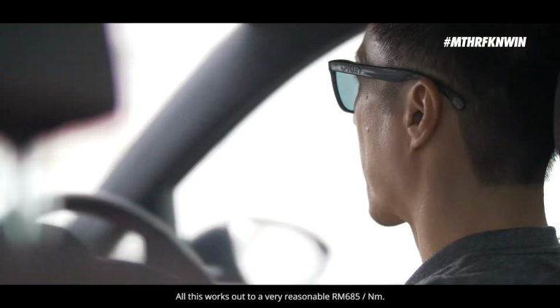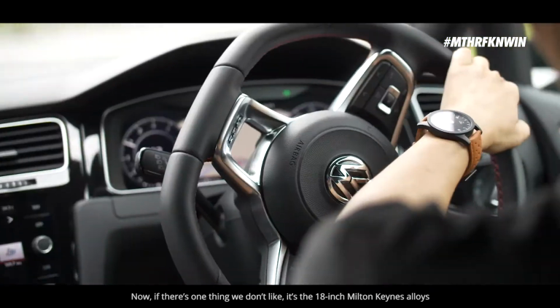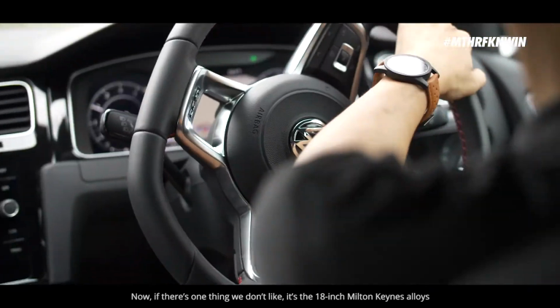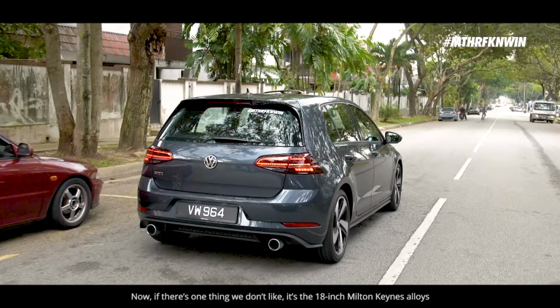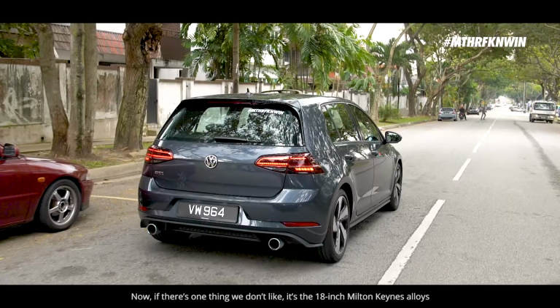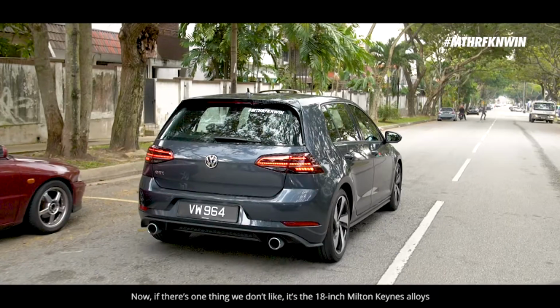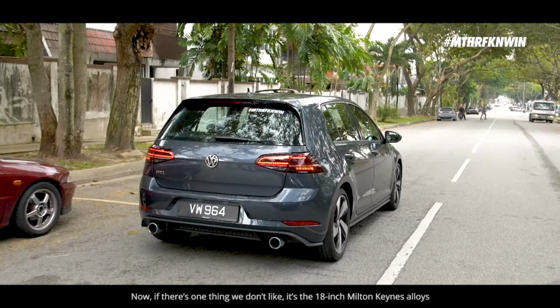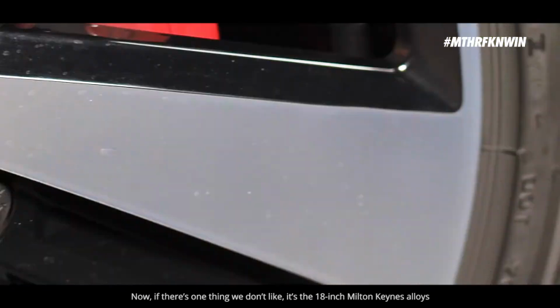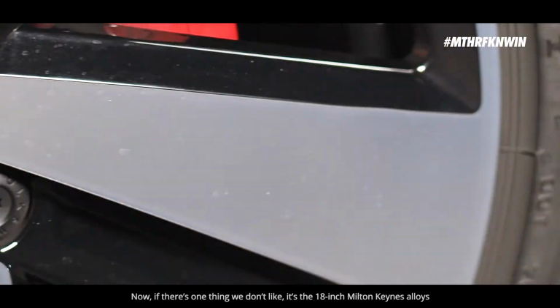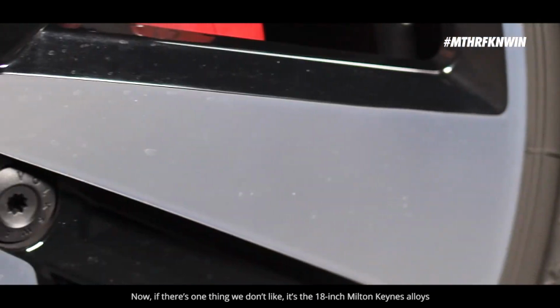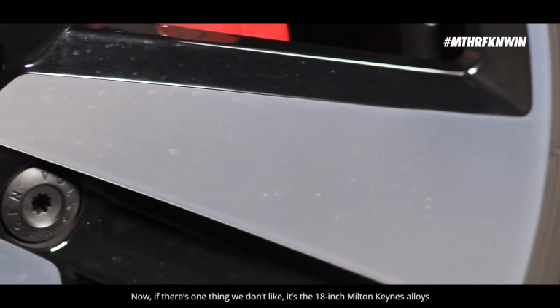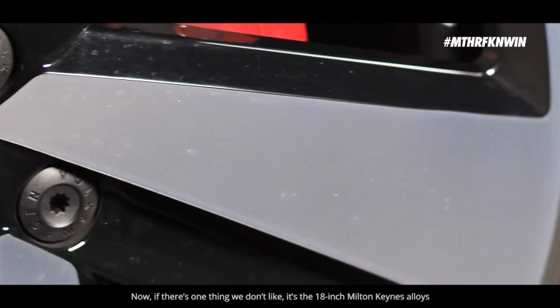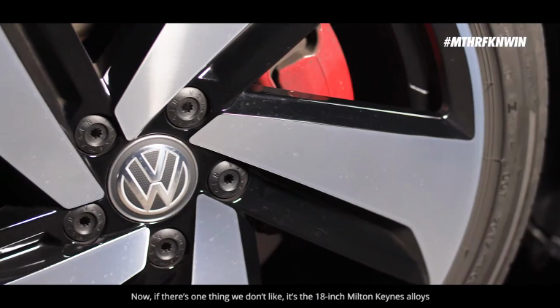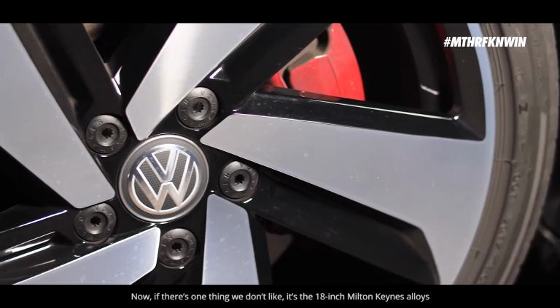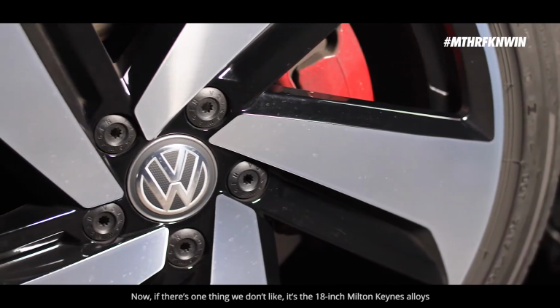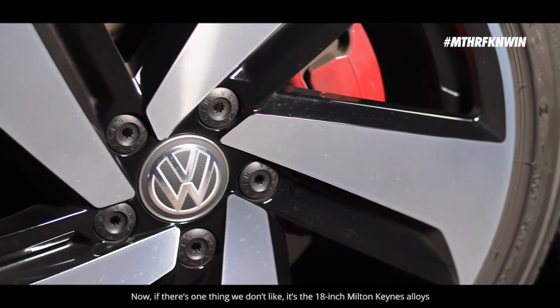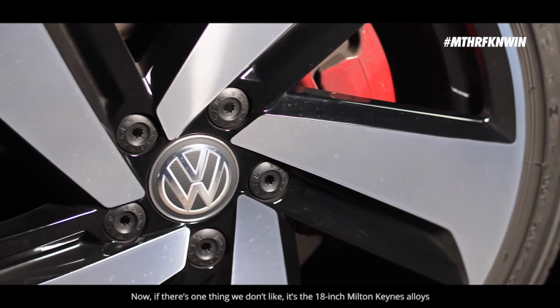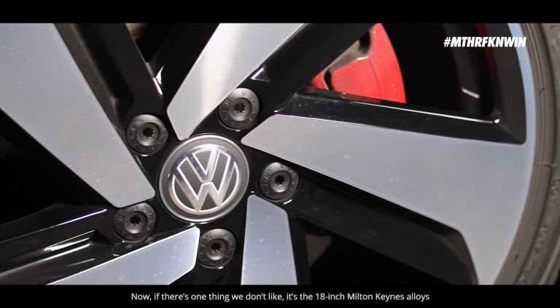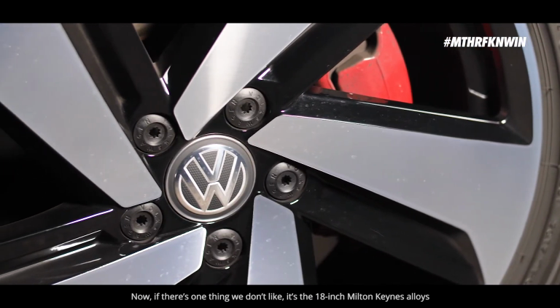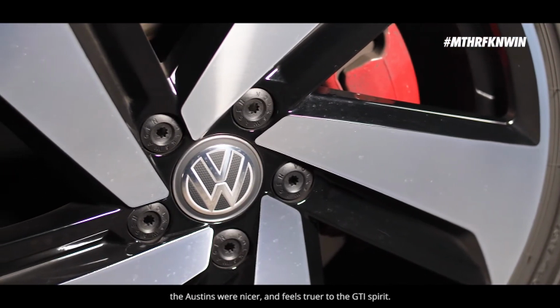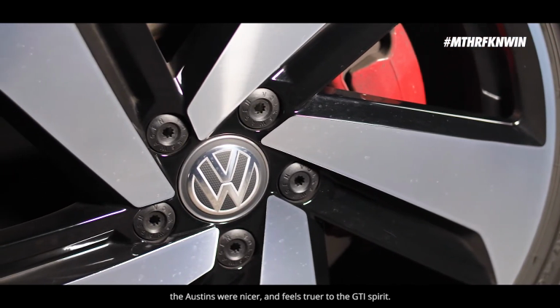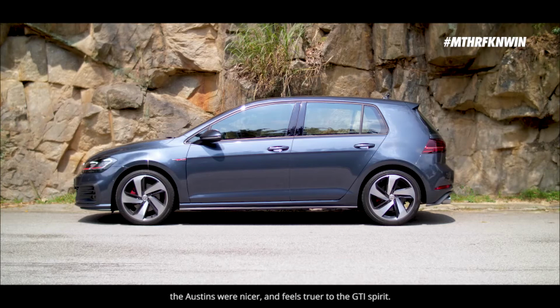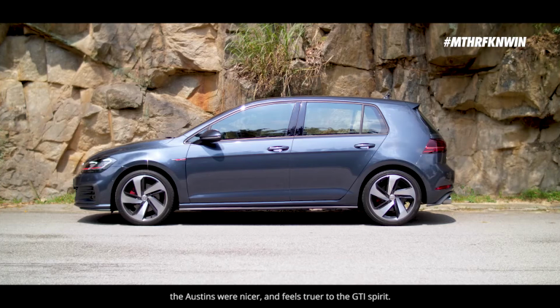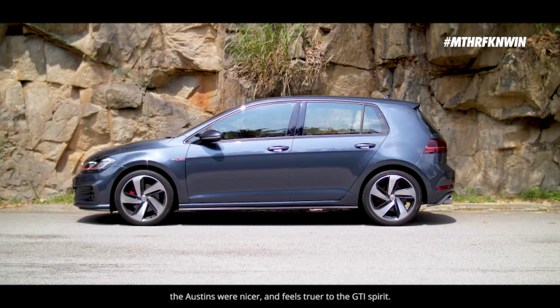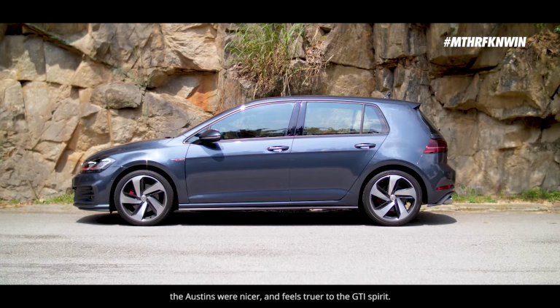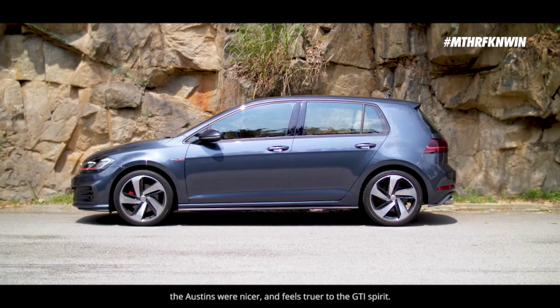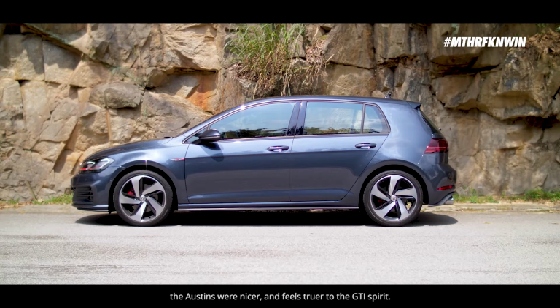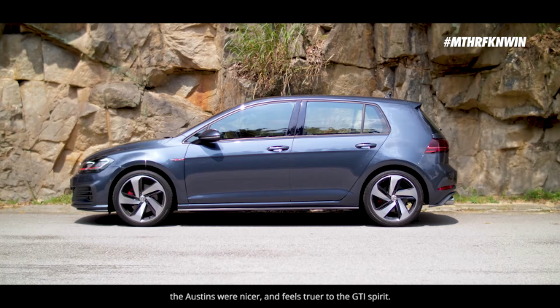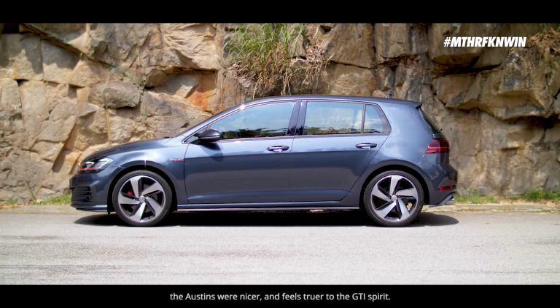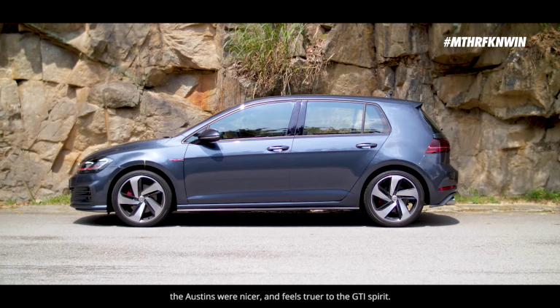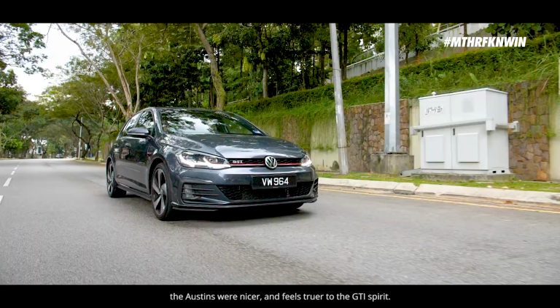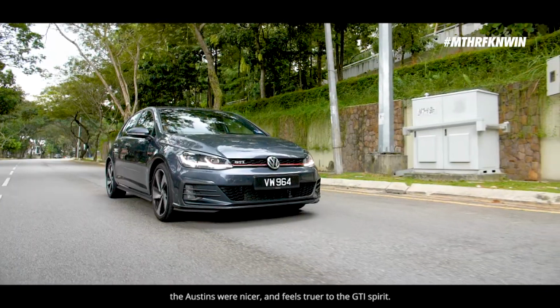Now, if there's one thing that we don't like, it's the 18-inch Milton Keynes alloys. The Austins were nicer and feel truer to the GTI spirit.